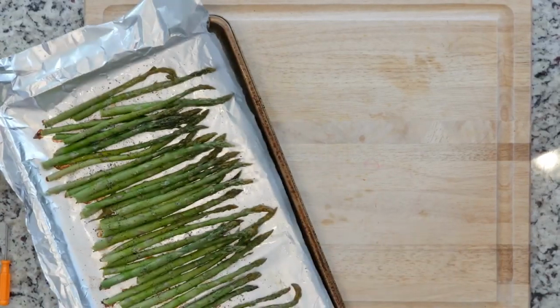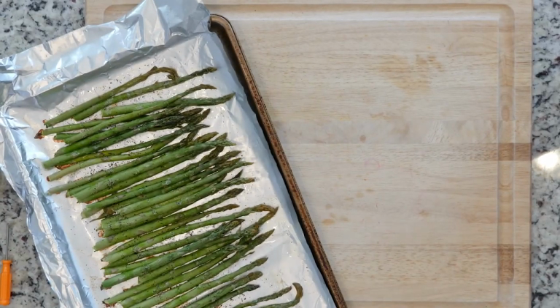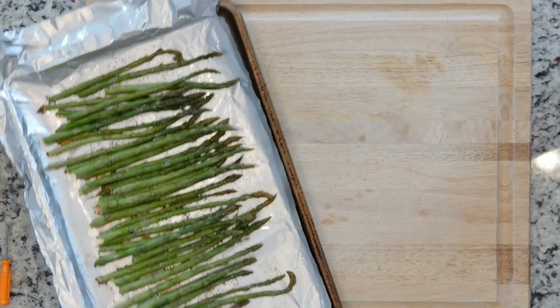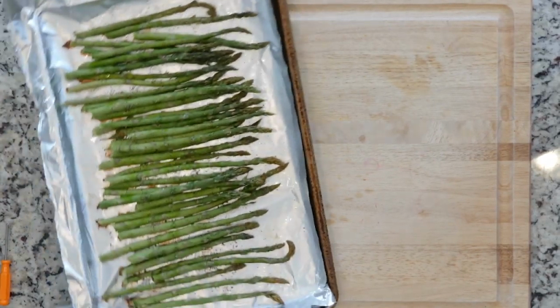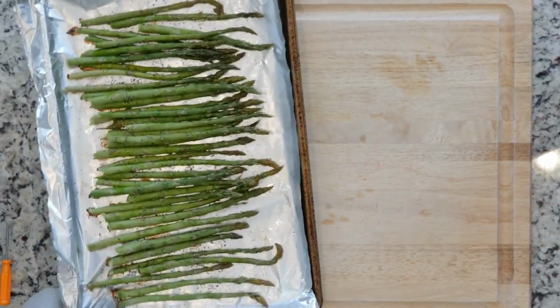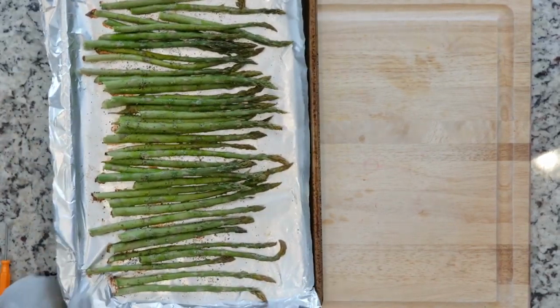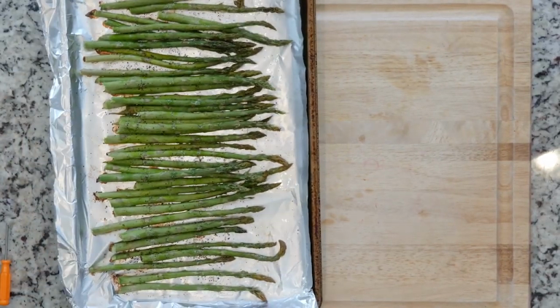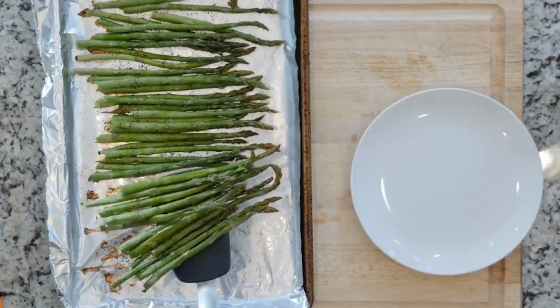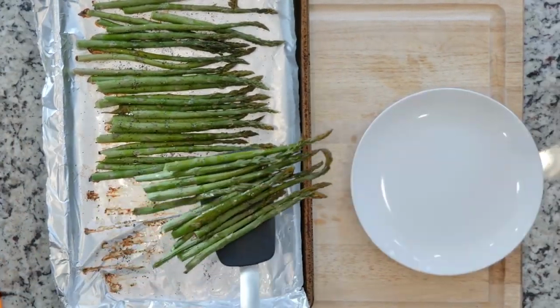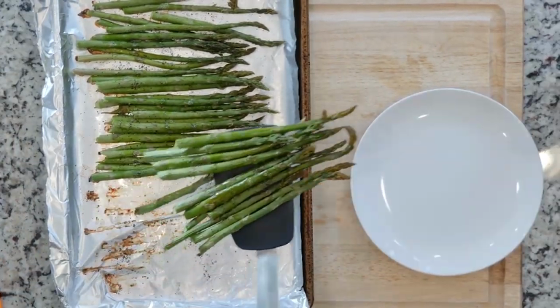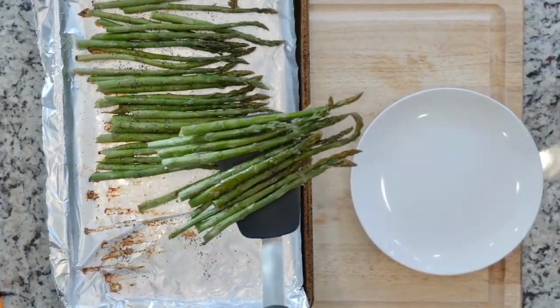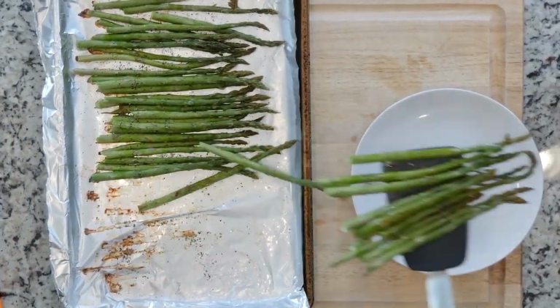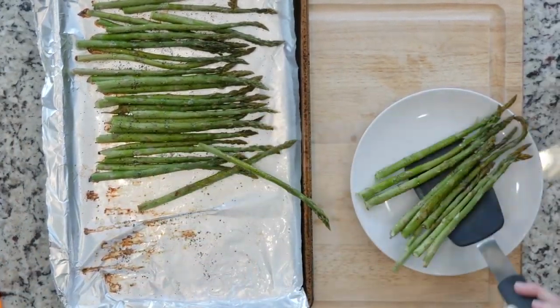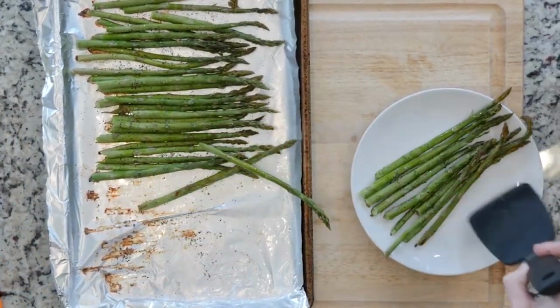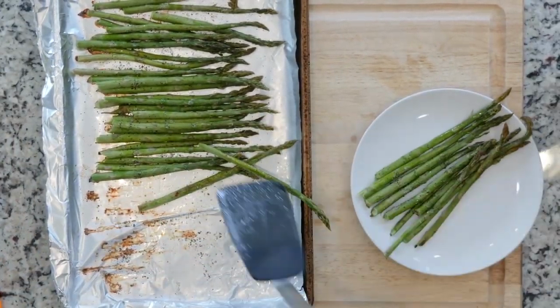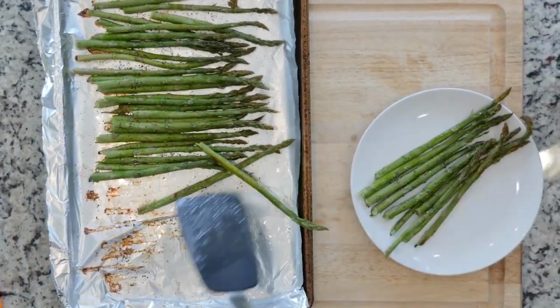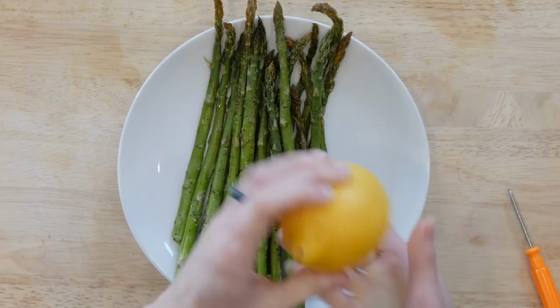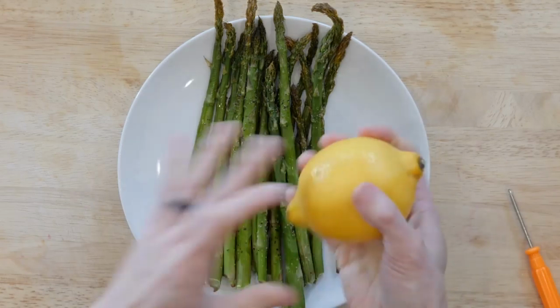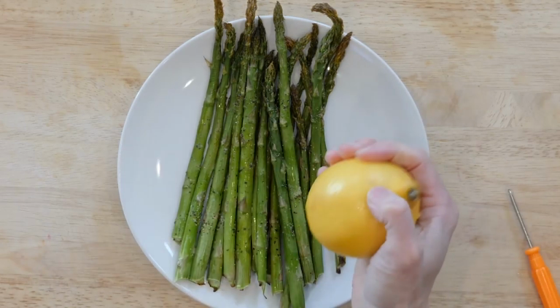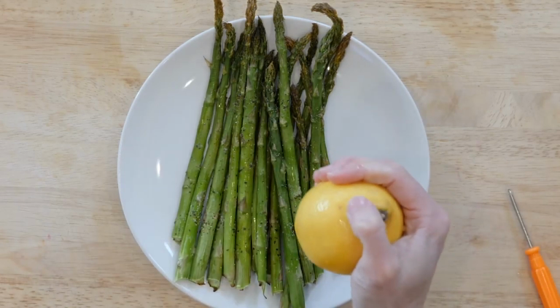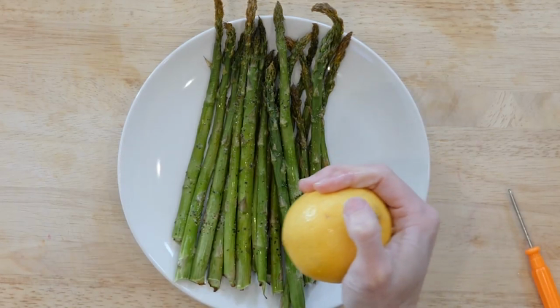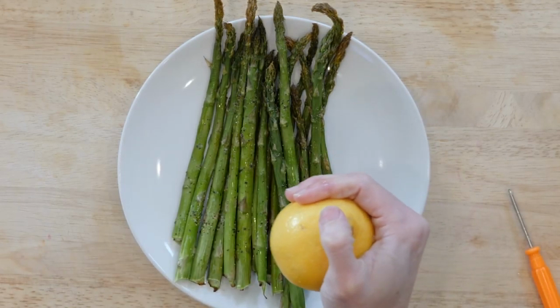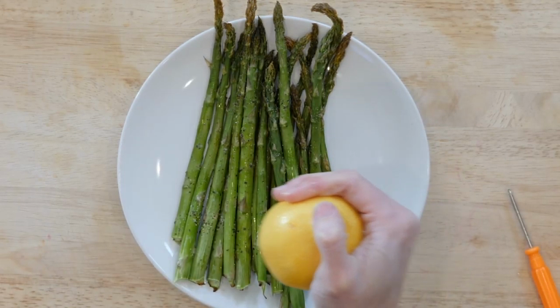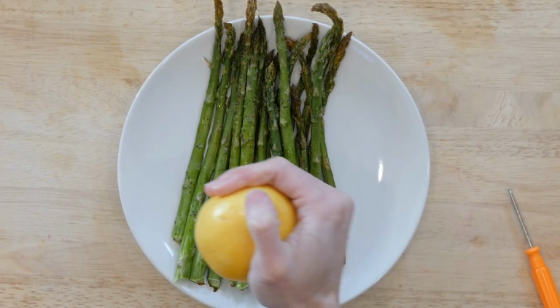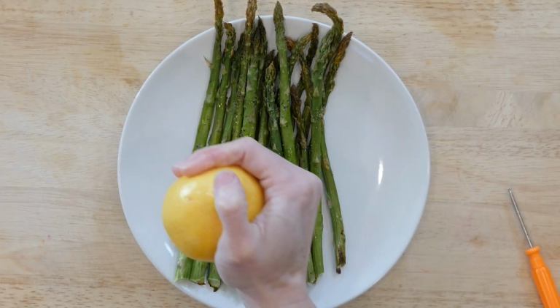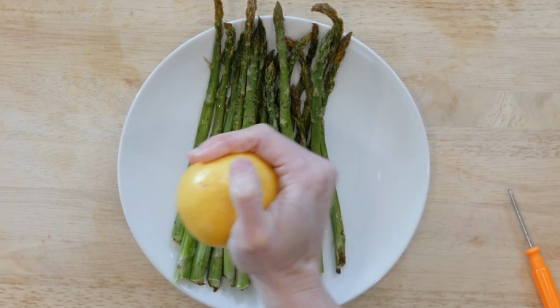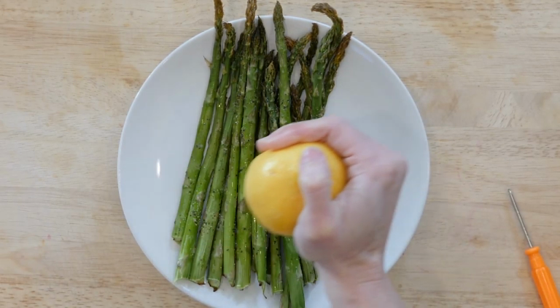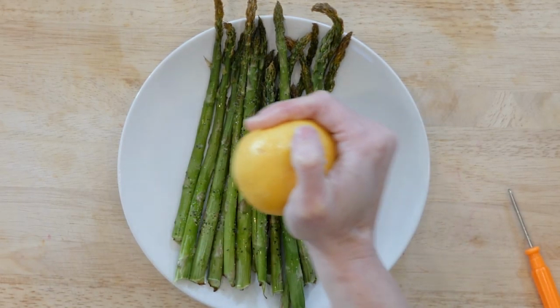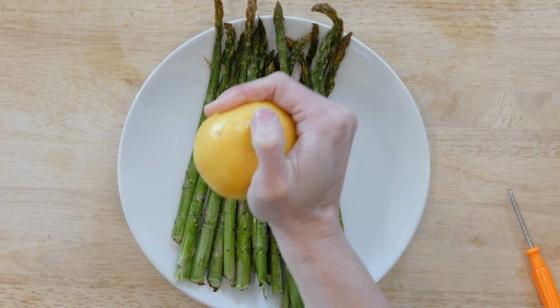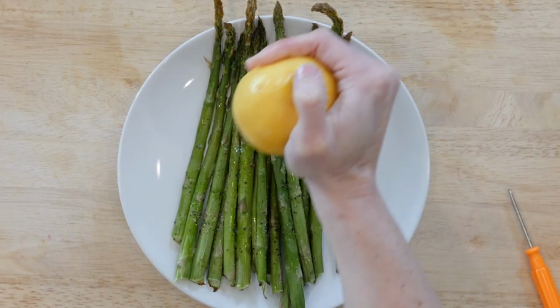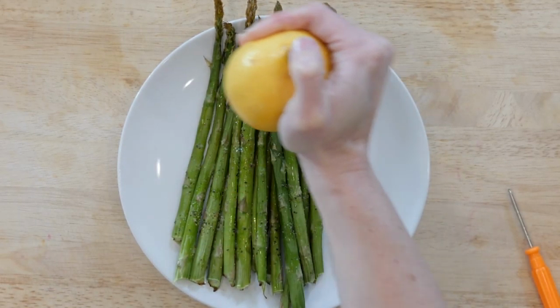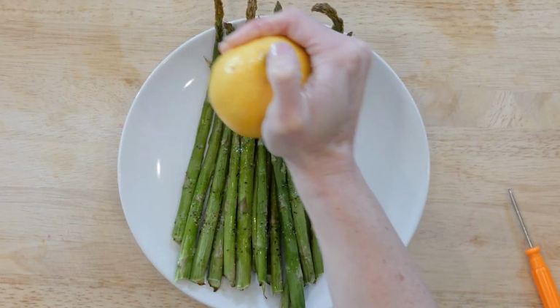Once the asparagus are done, place some on a plate and squeeze a little lemon juice on top. Dig in.